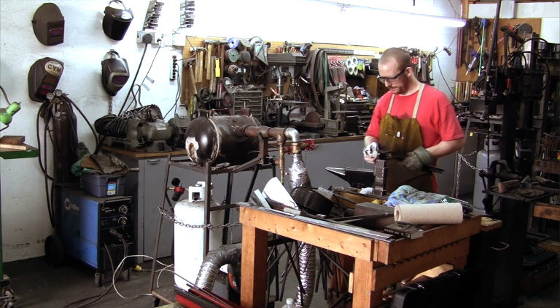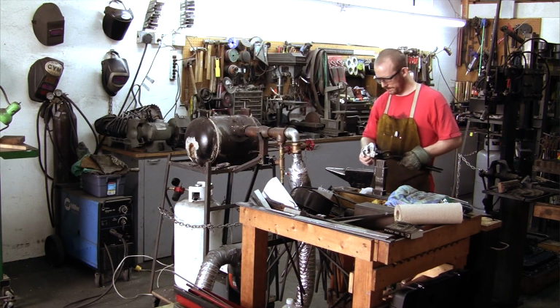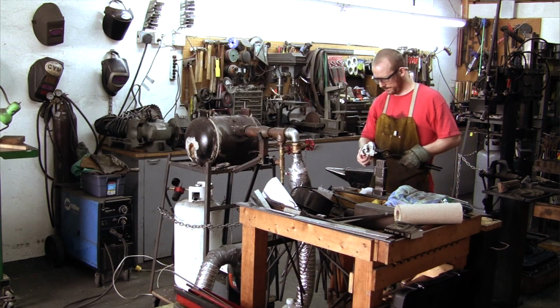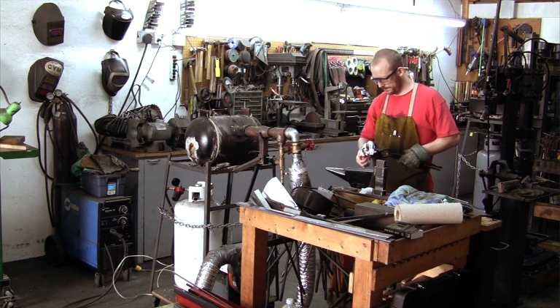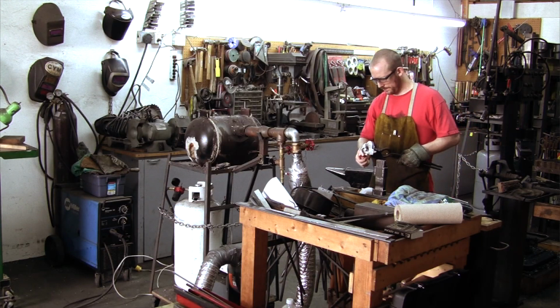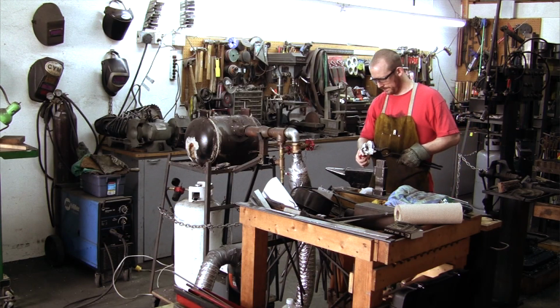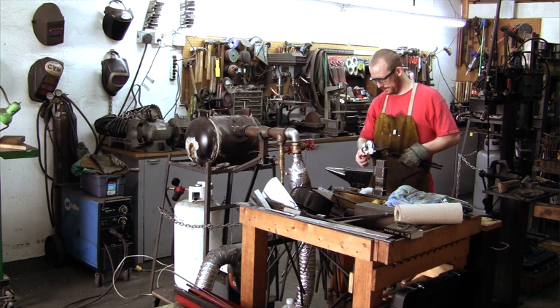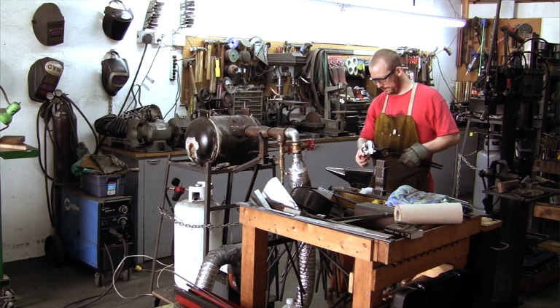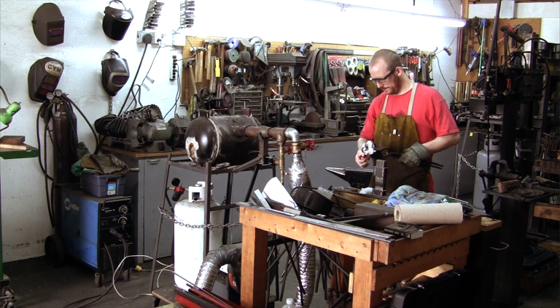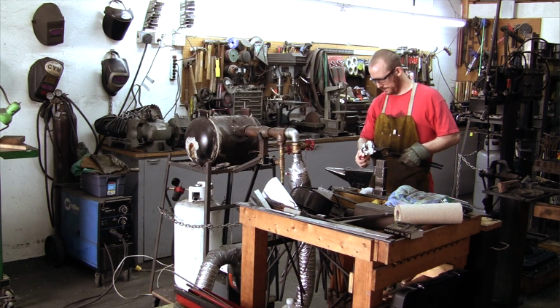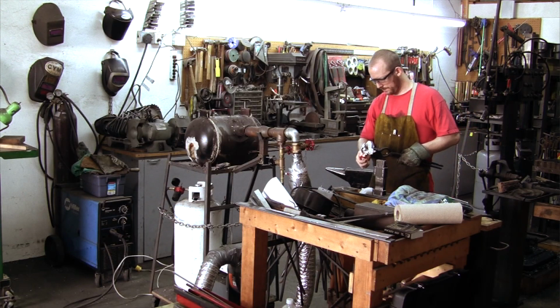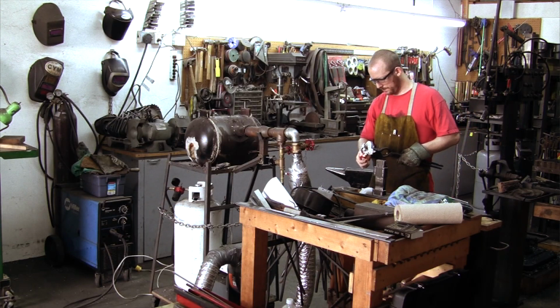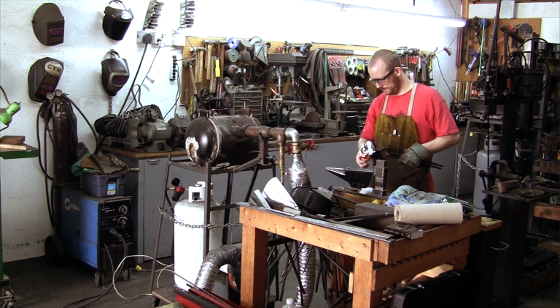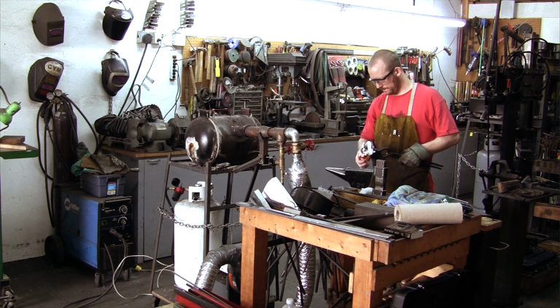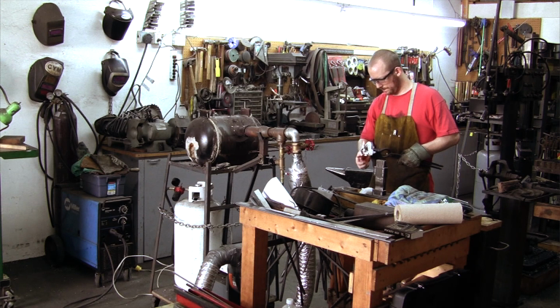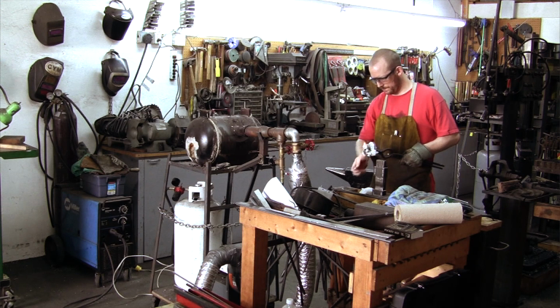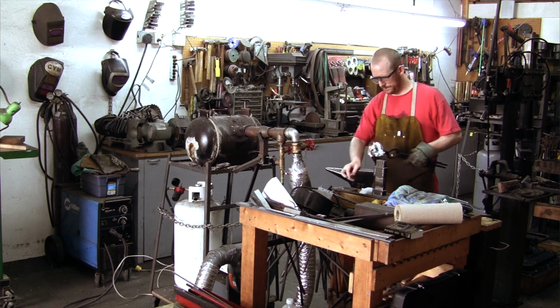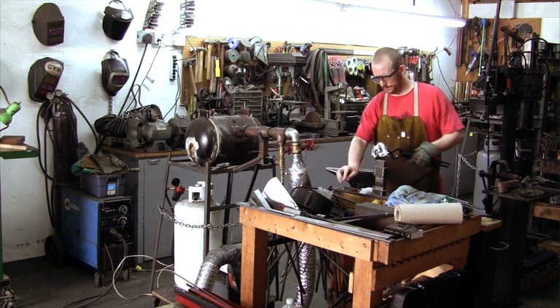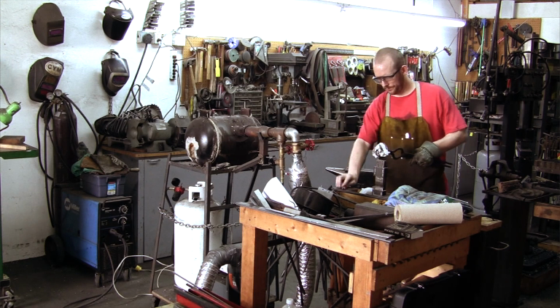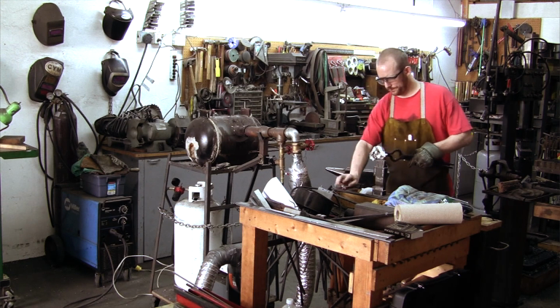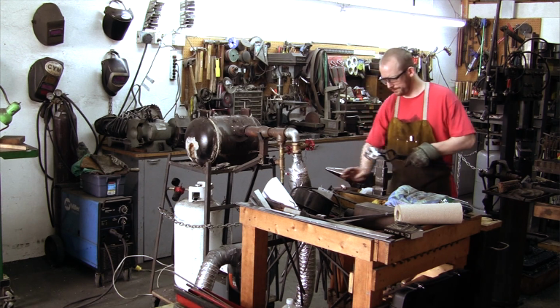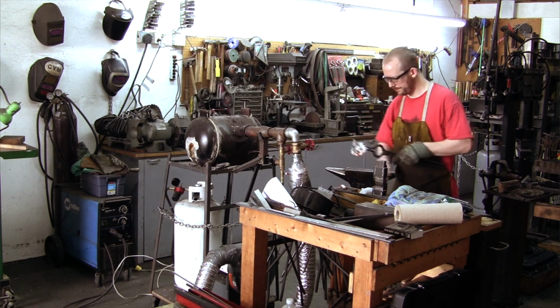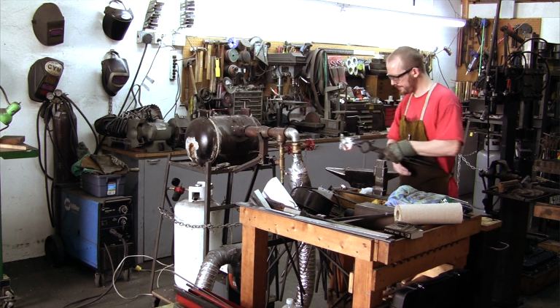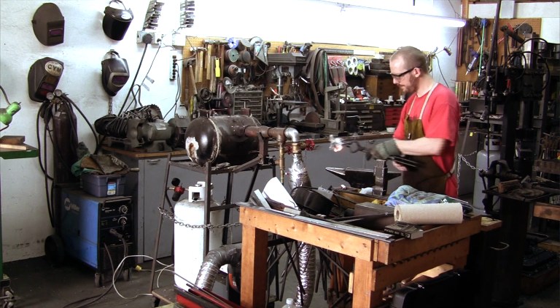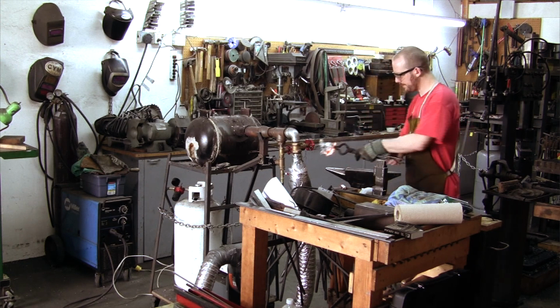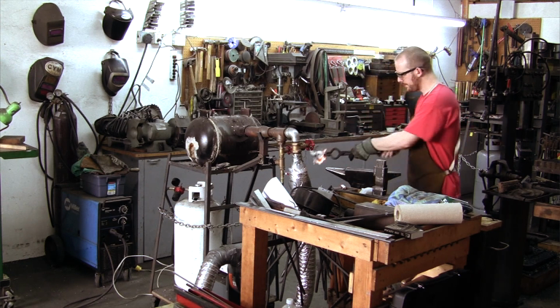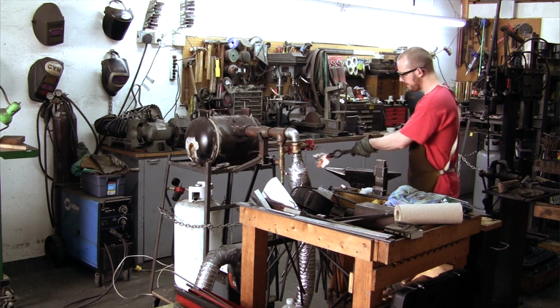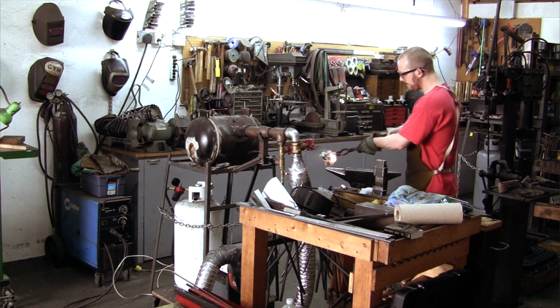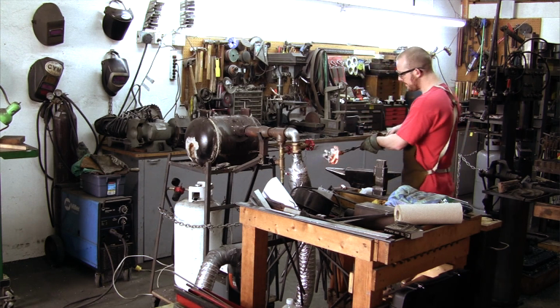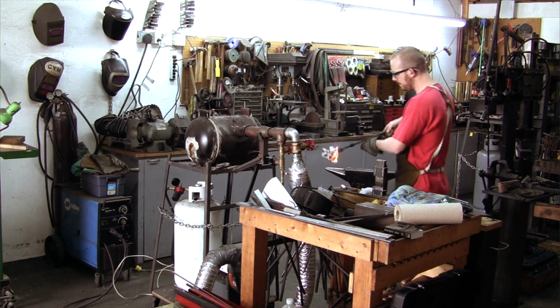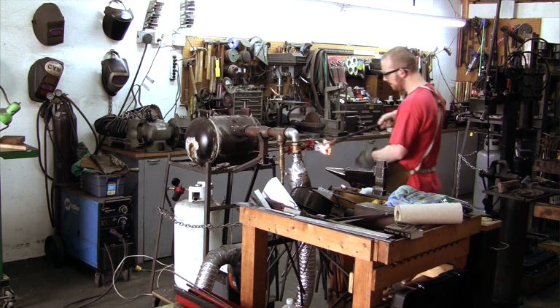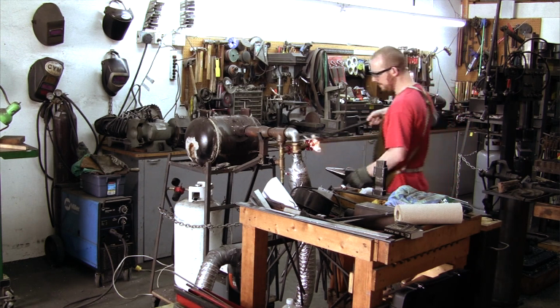Before I tack weld the bars to hold them in place, I fire up the forge so that it can heat up to welding temperature.